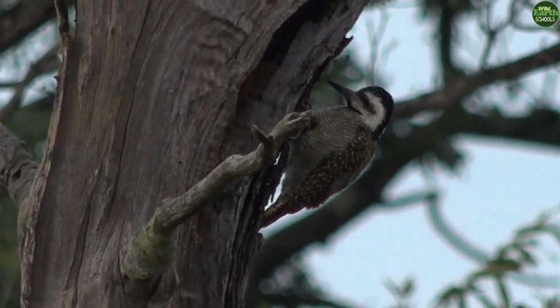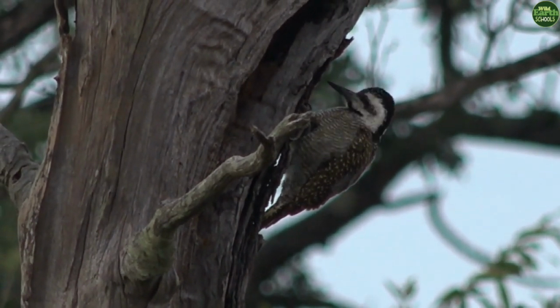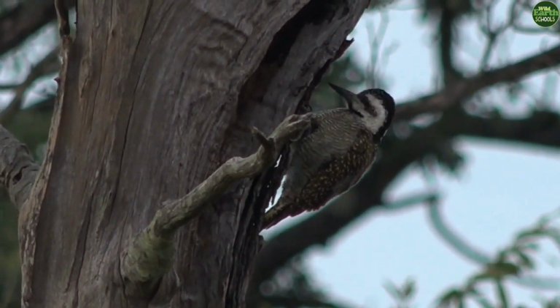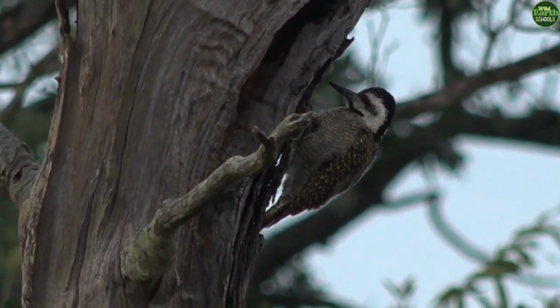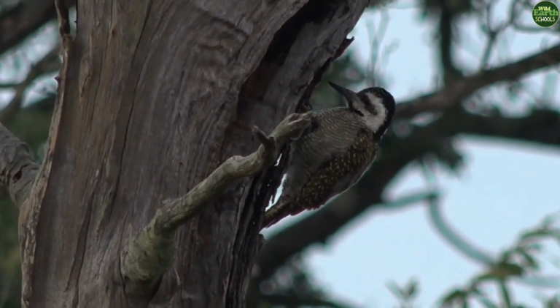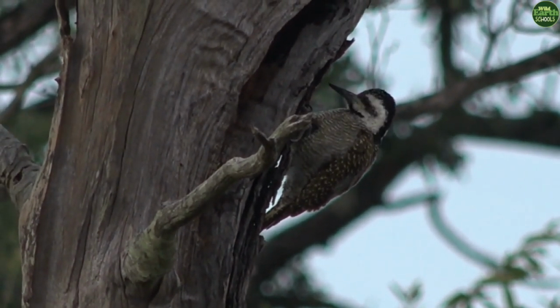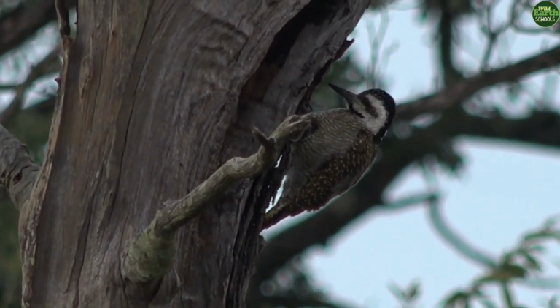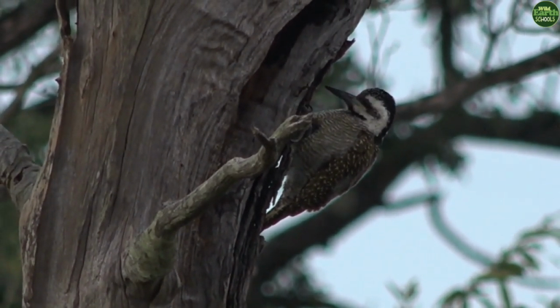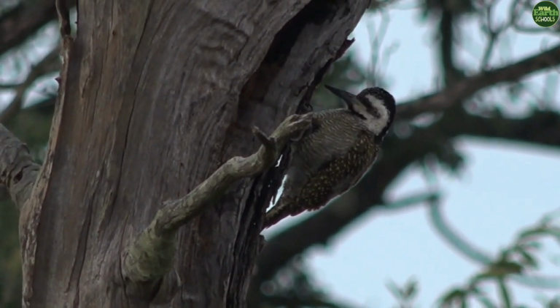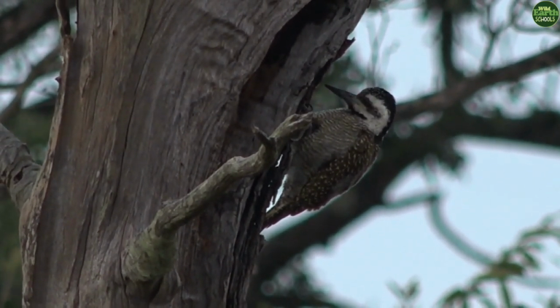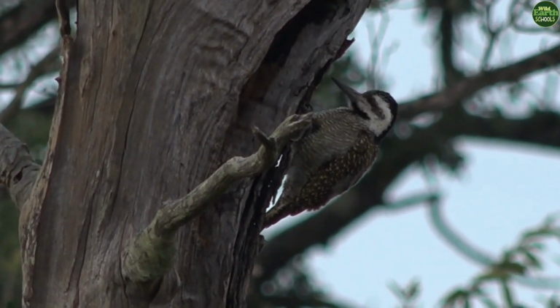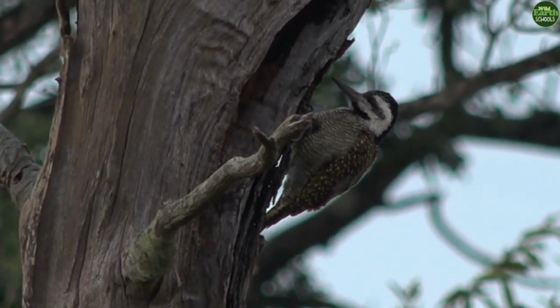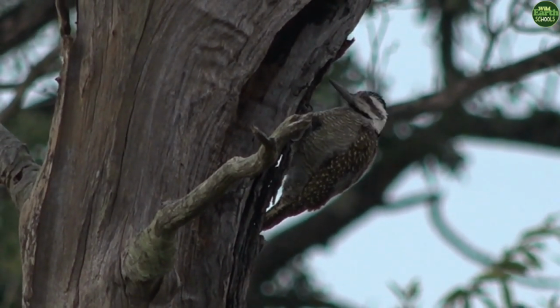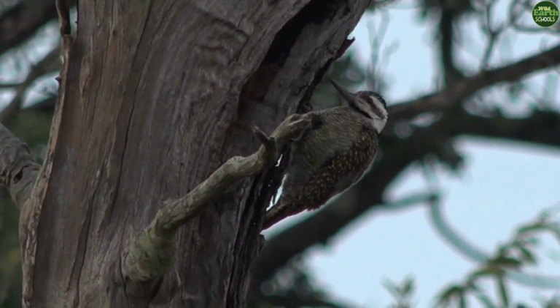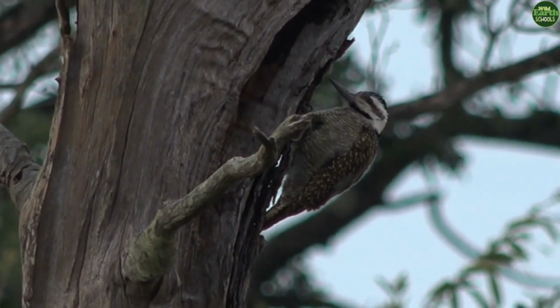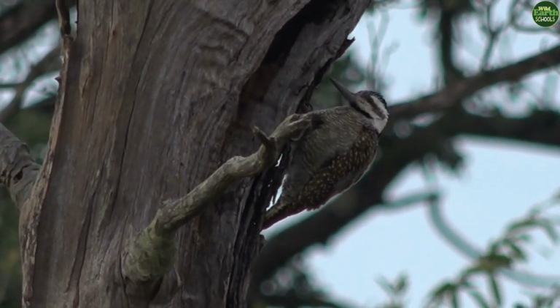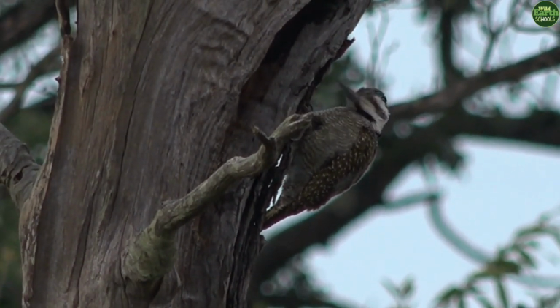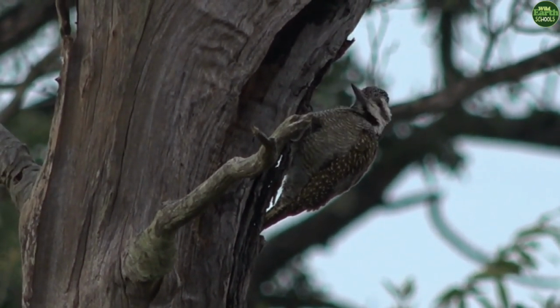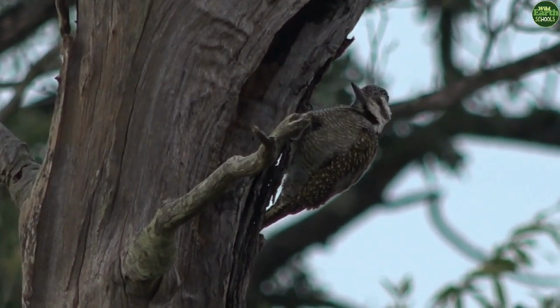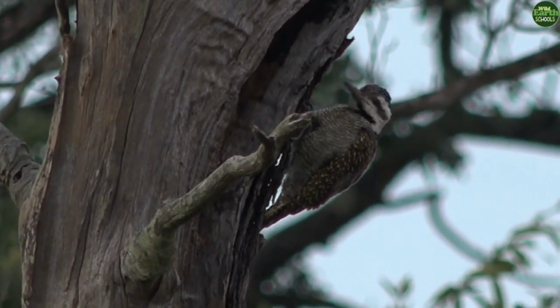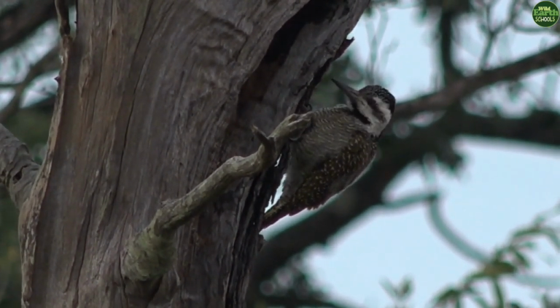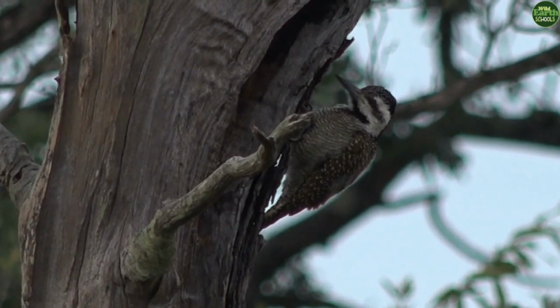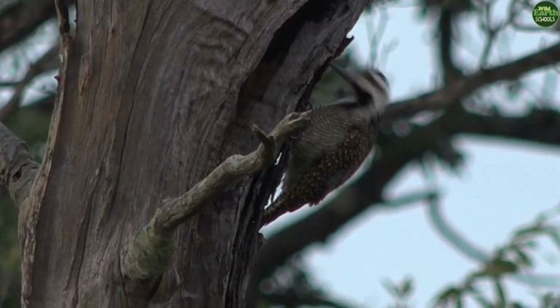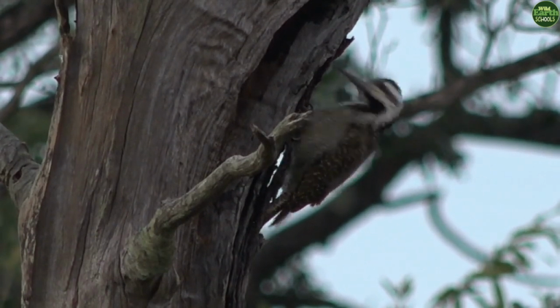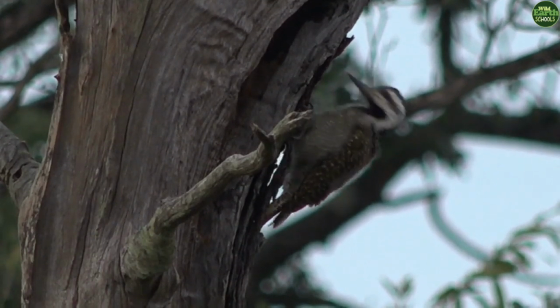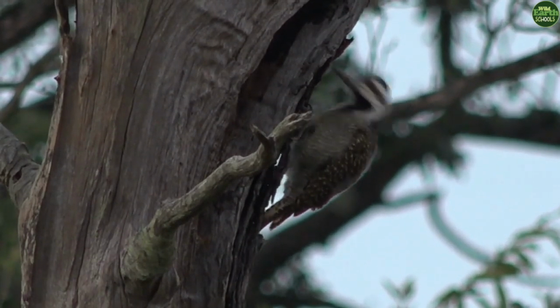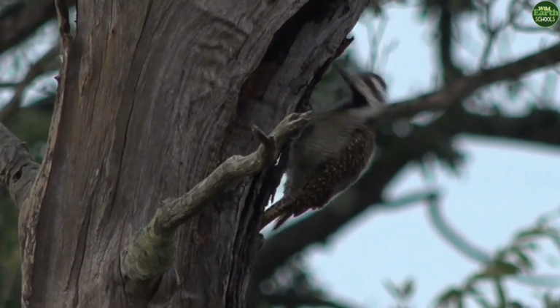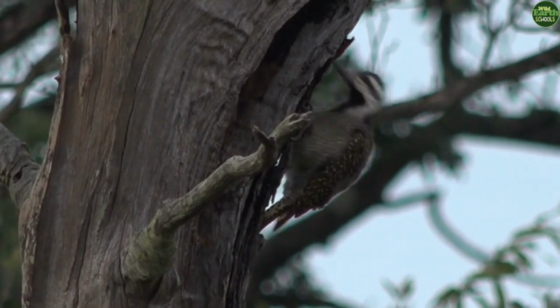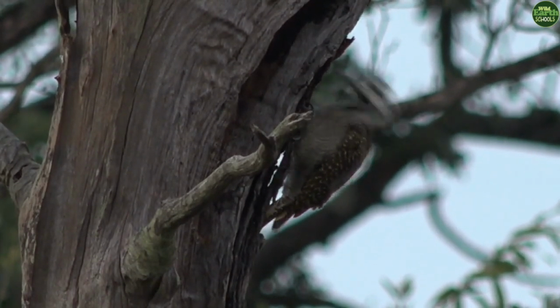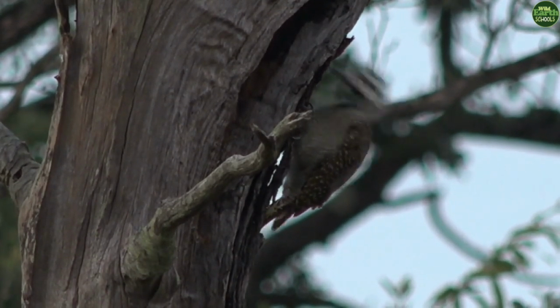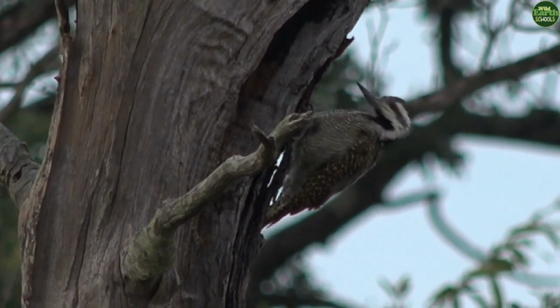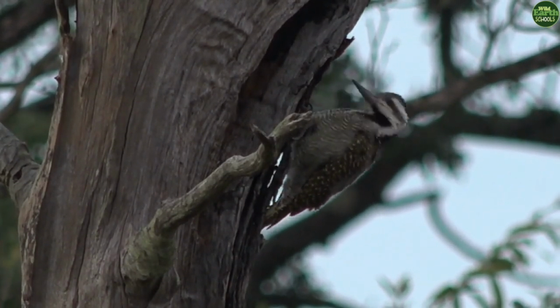Their tongues are super long and wrap around their skulls, wrapping around their brains as a cushion.